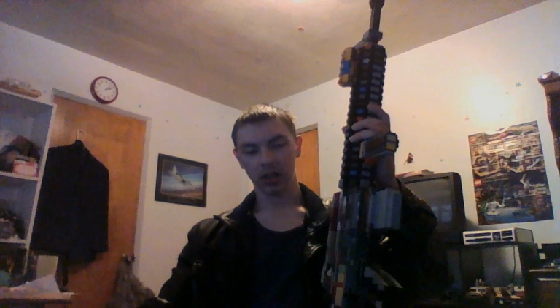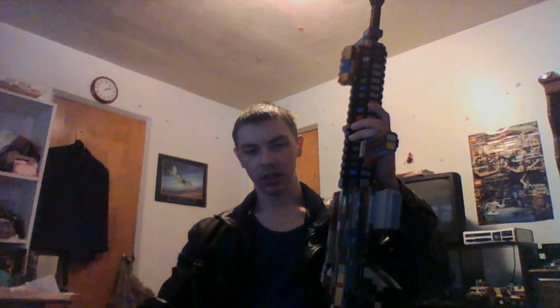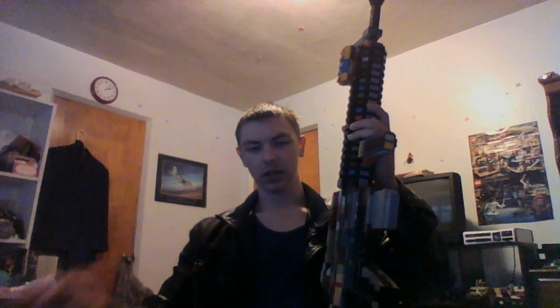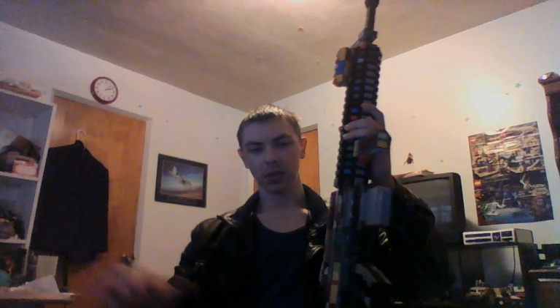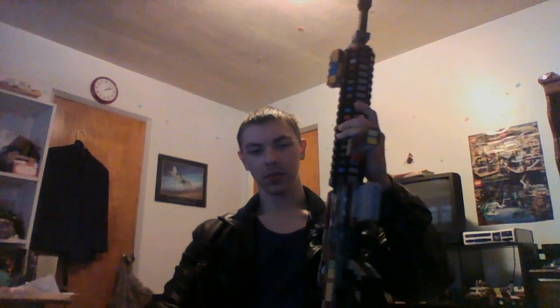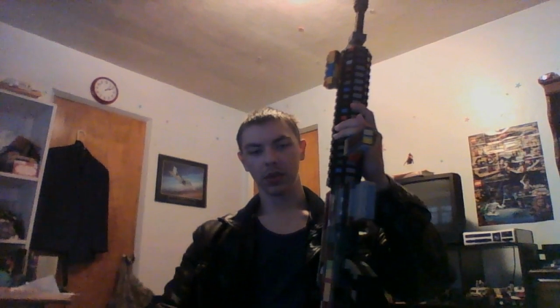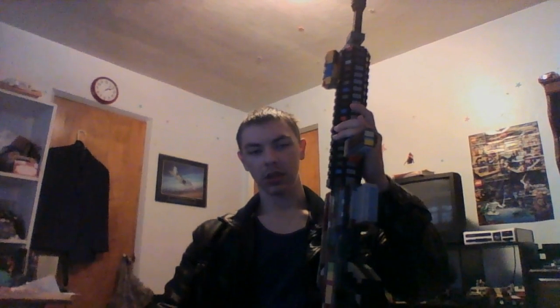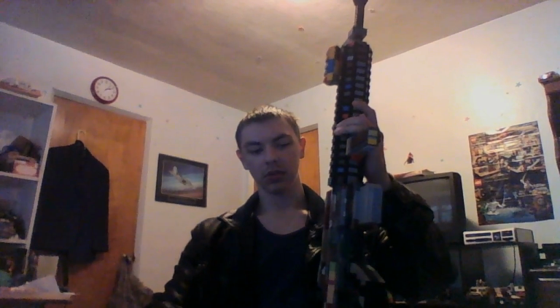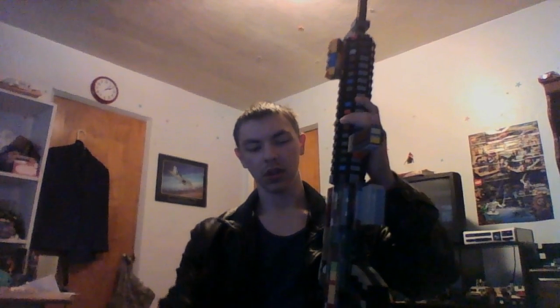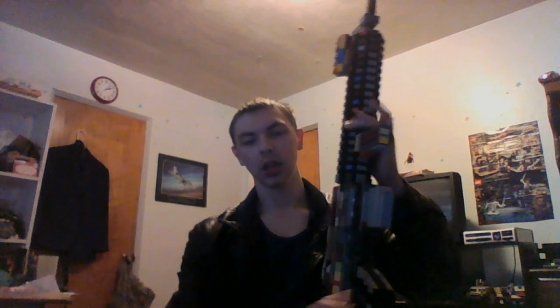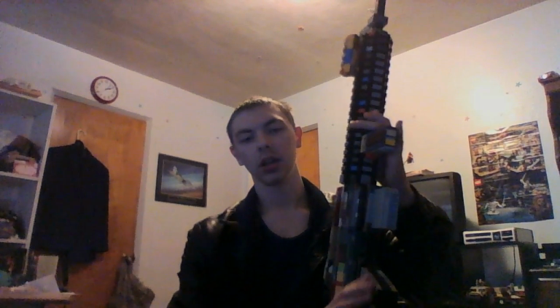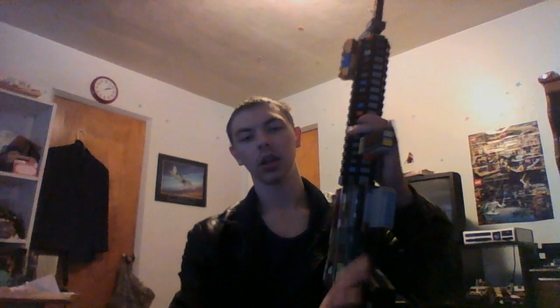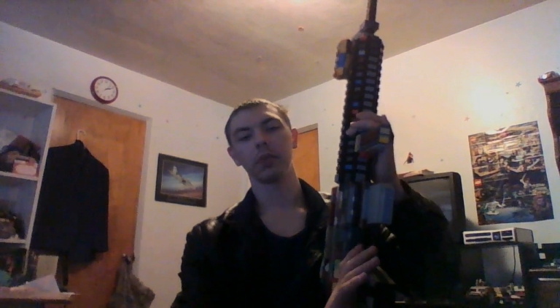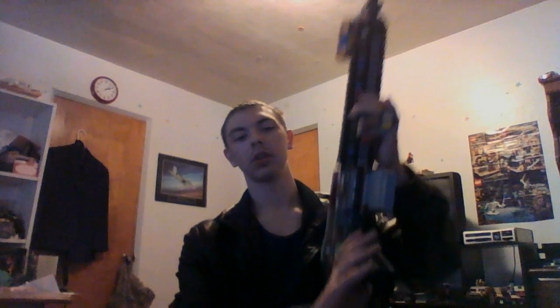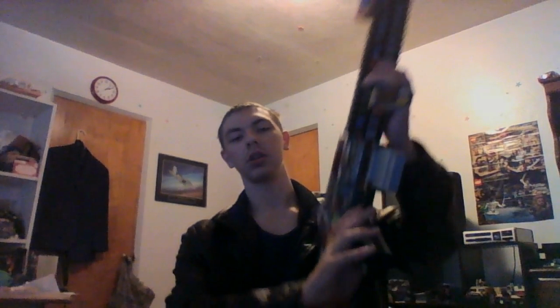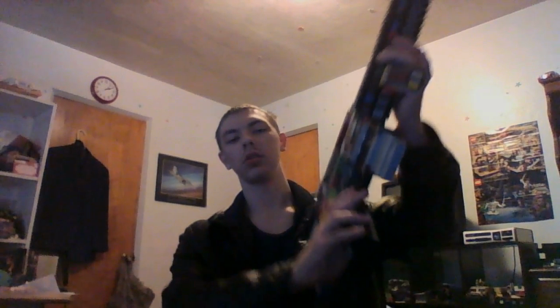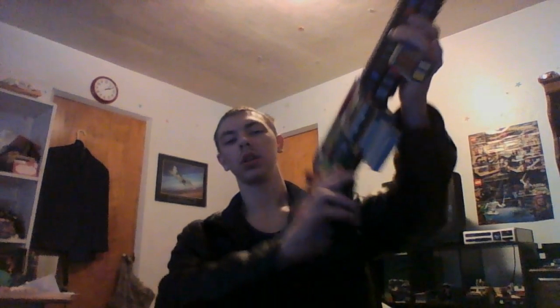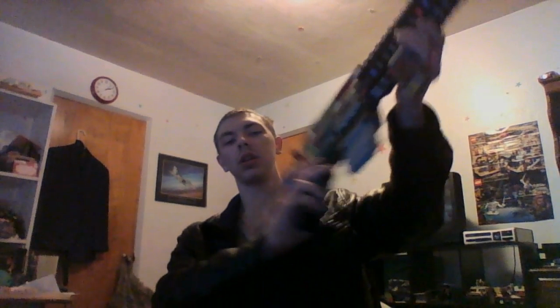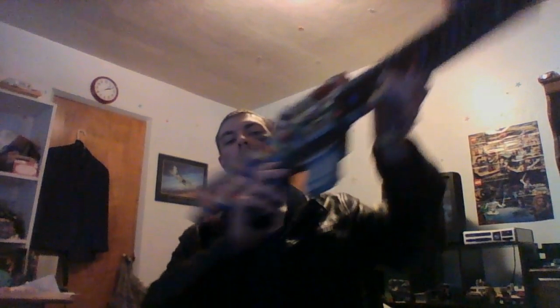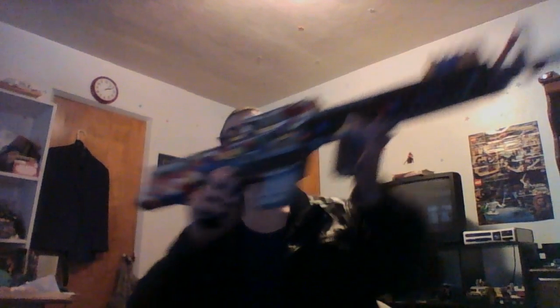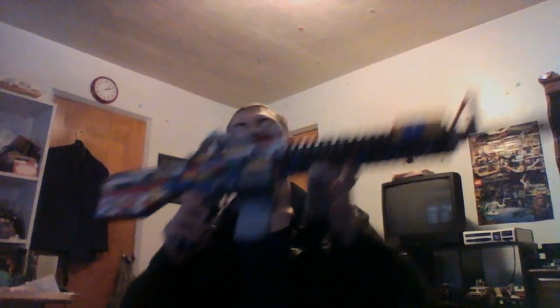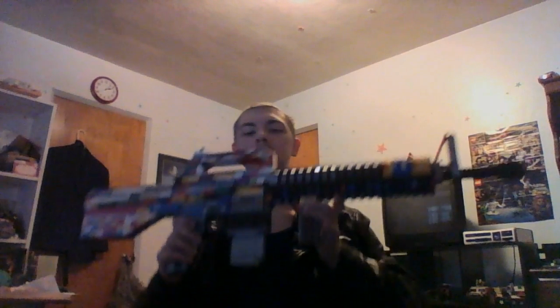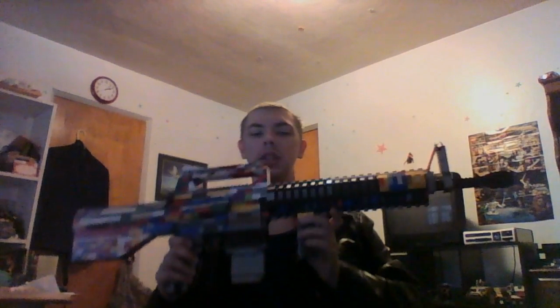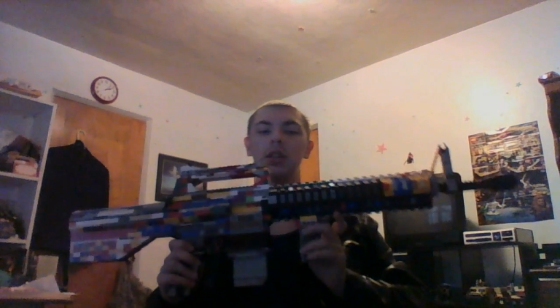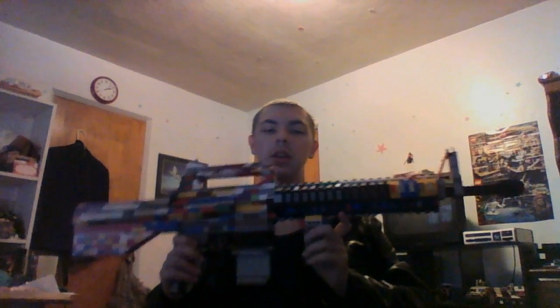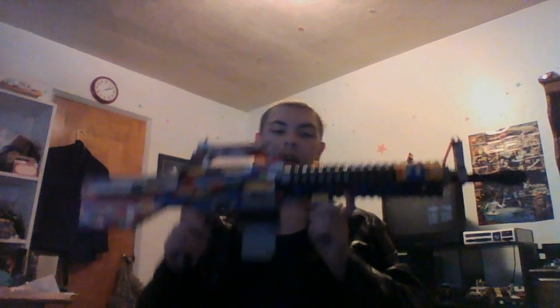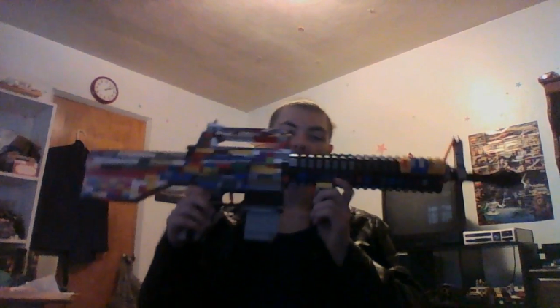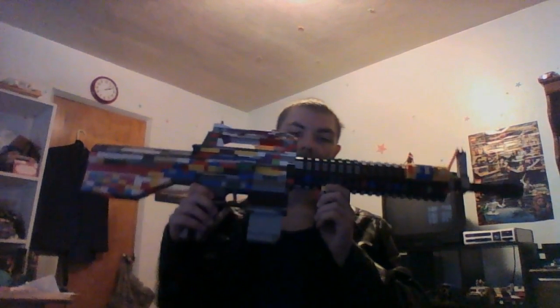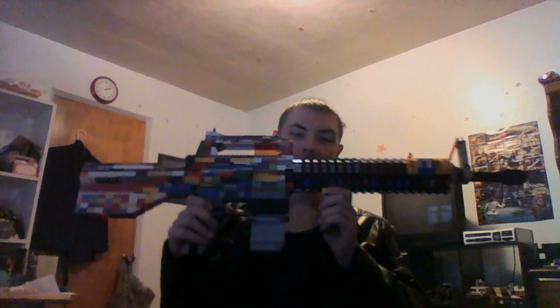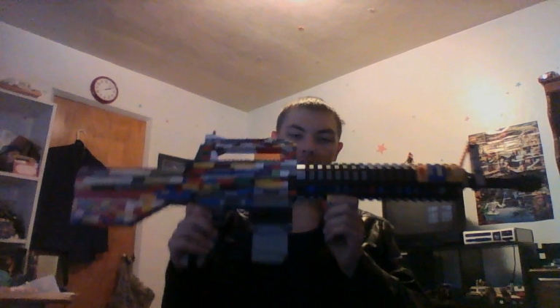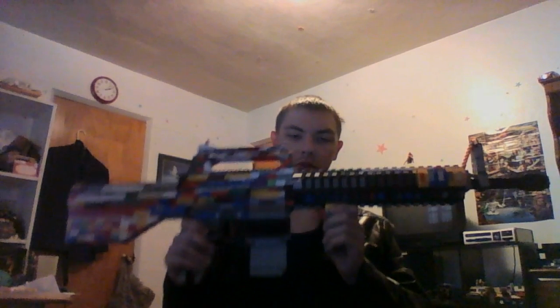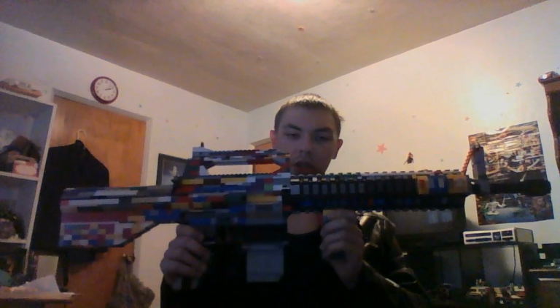Hey guys, welcome to my video. Today I bring to you the M16A3.